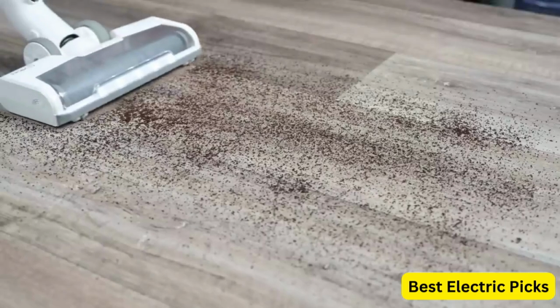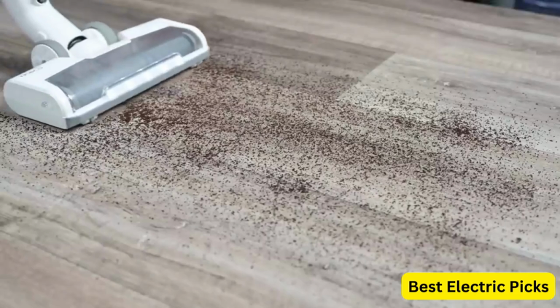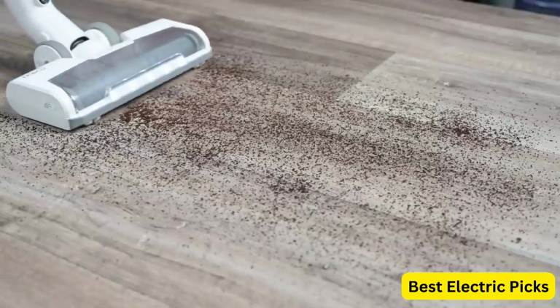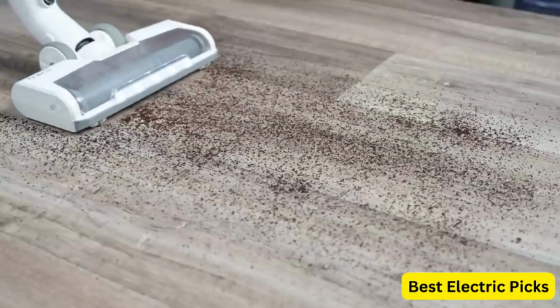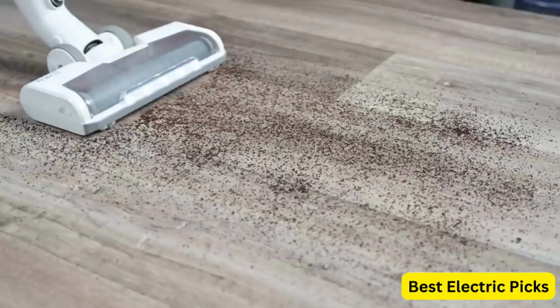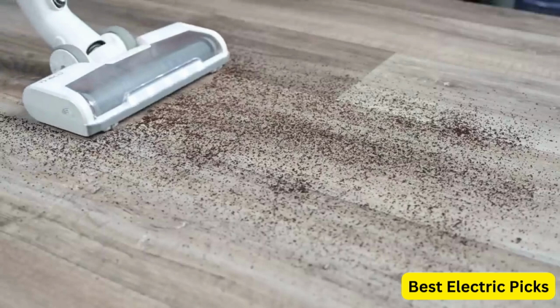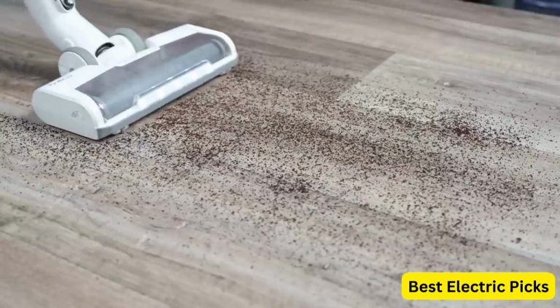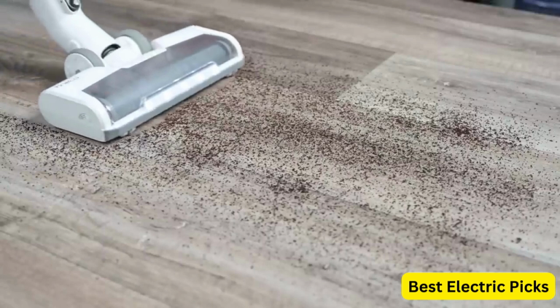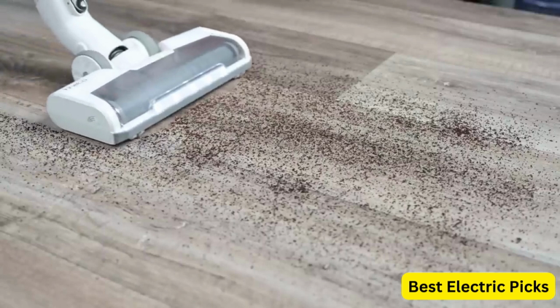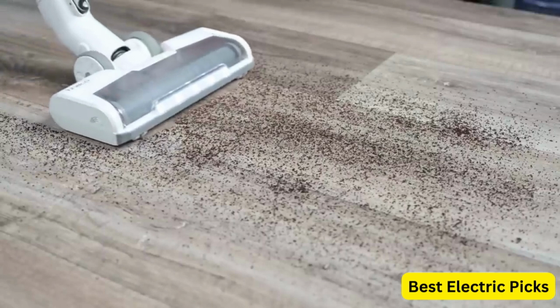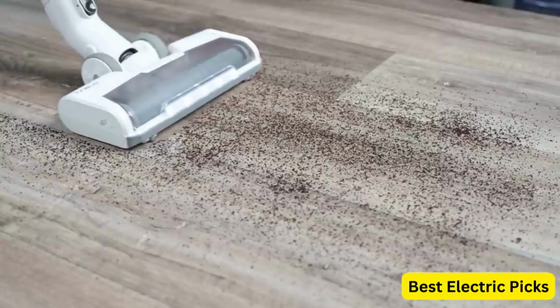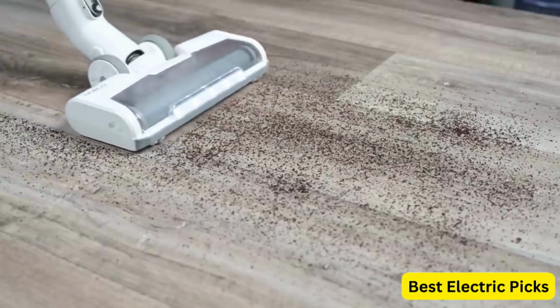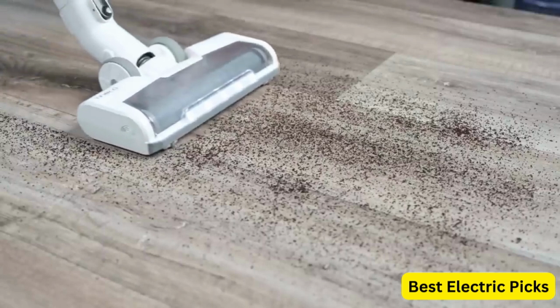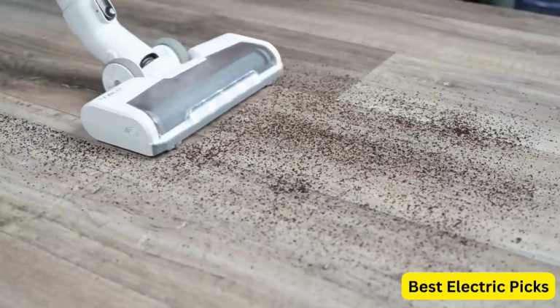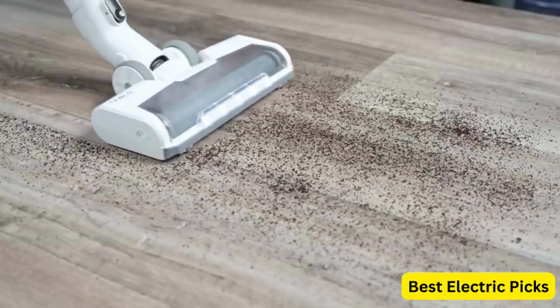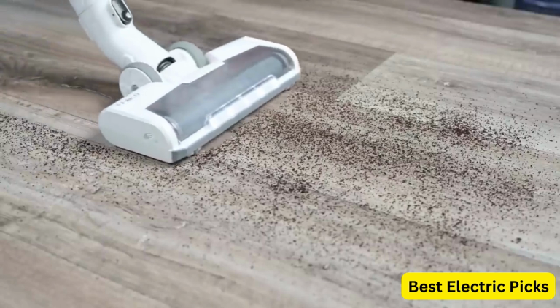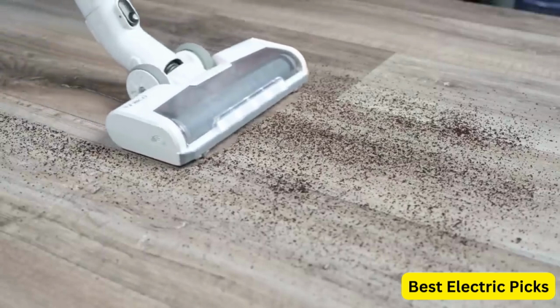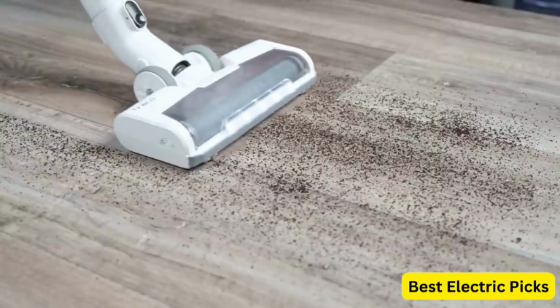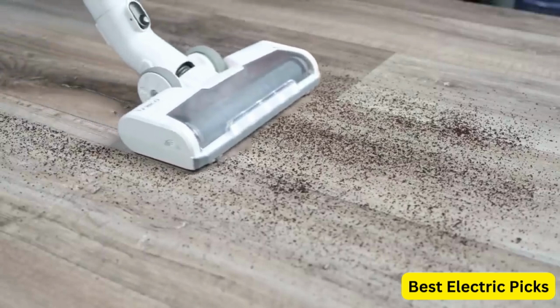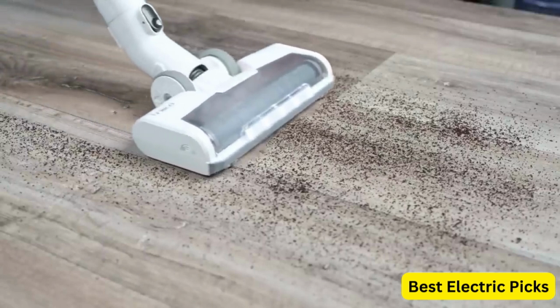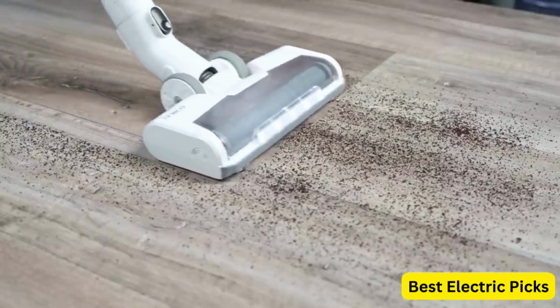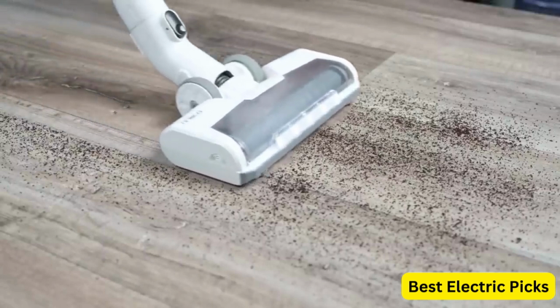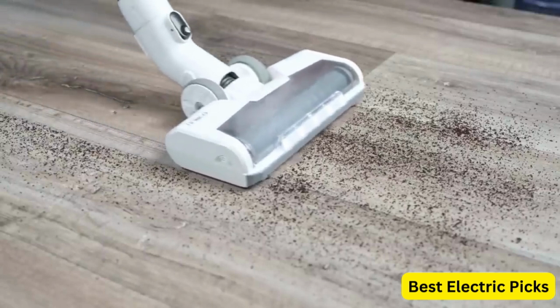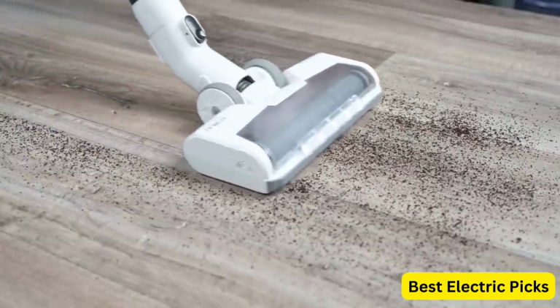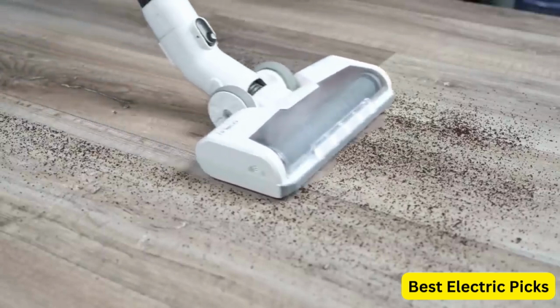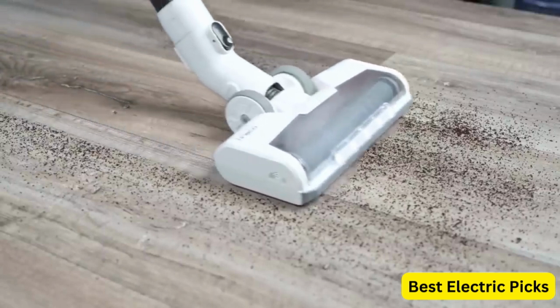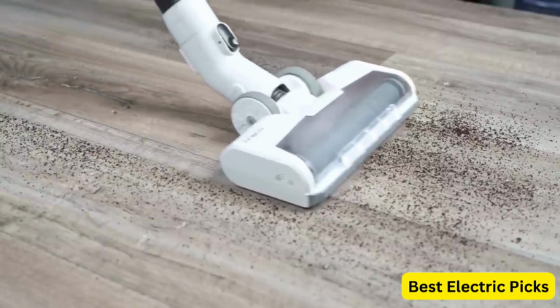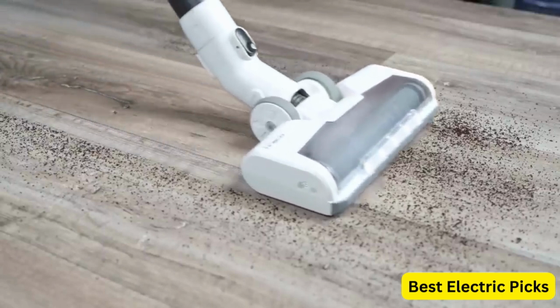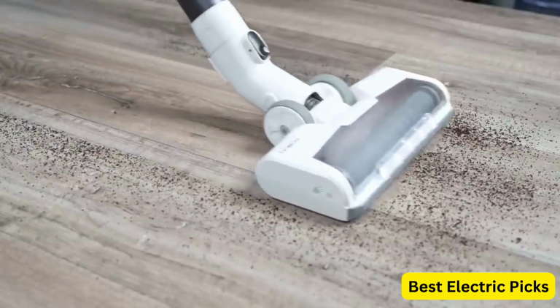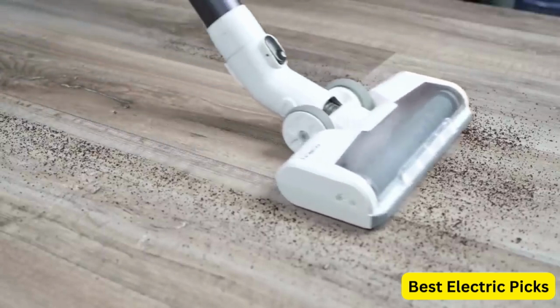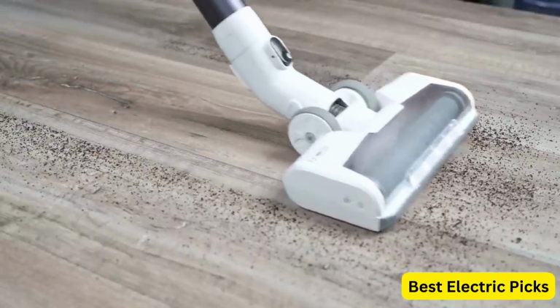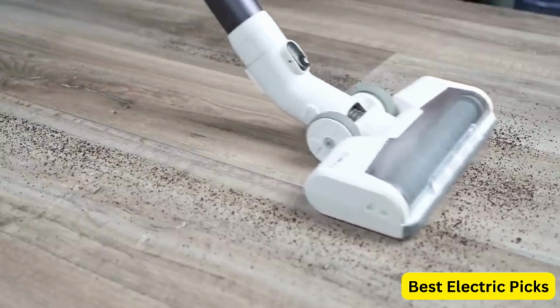Hope you guys enjoy the video, and now you can easily select the best battery-powered vacuum cleaner from our list.